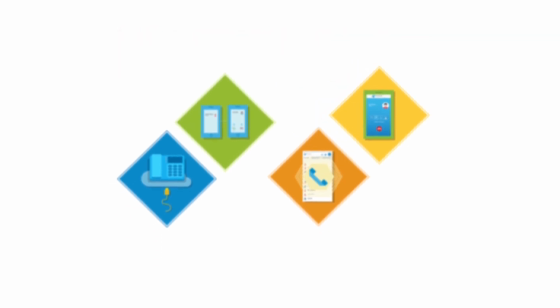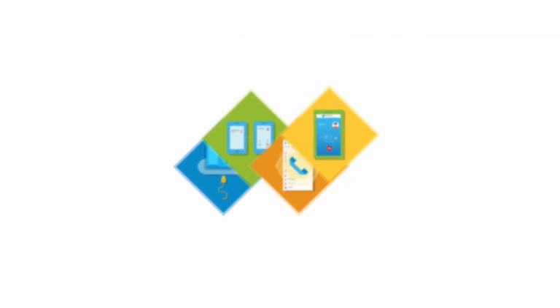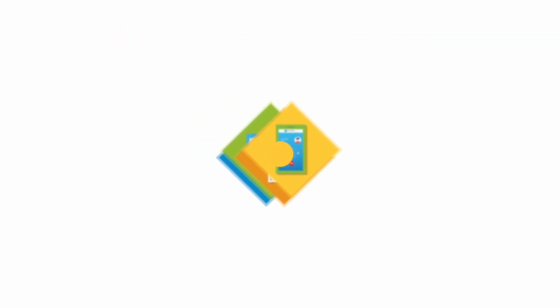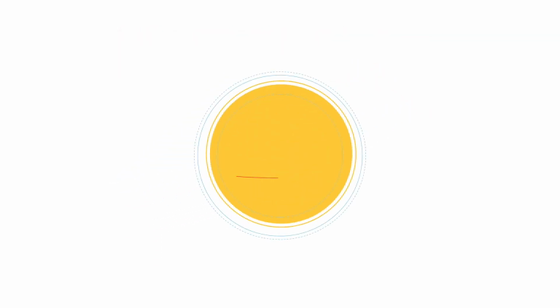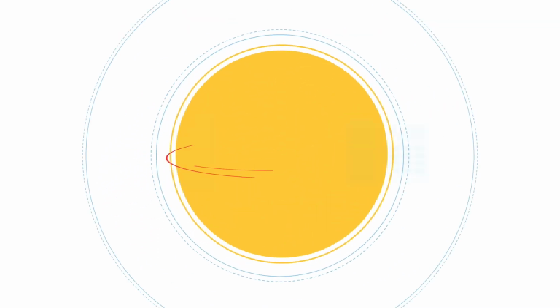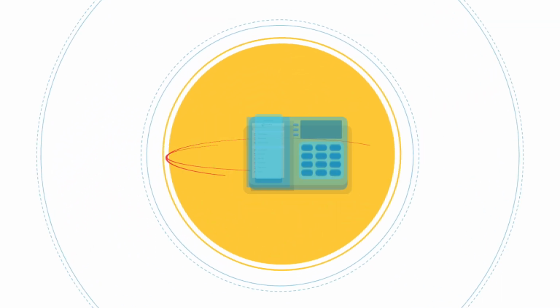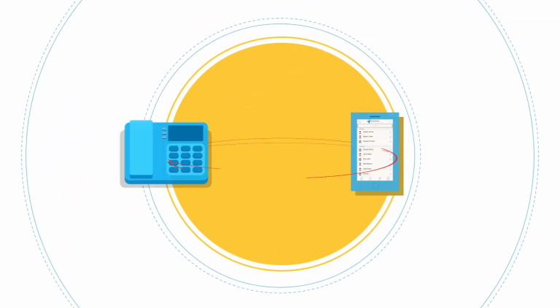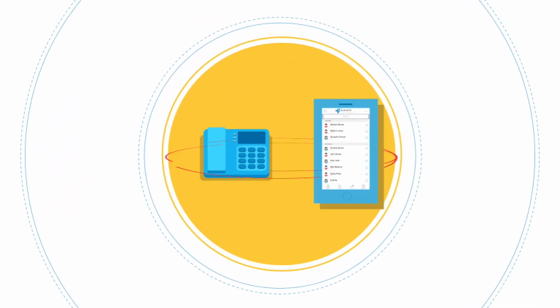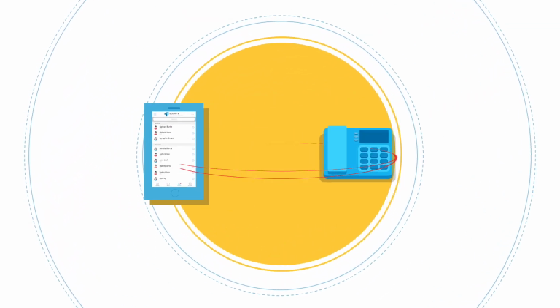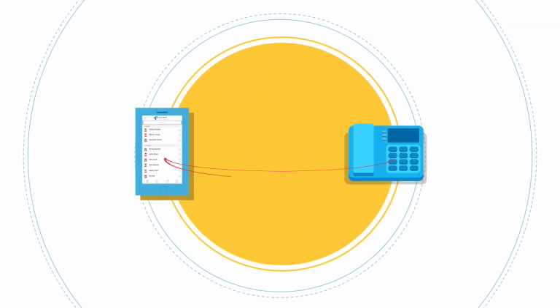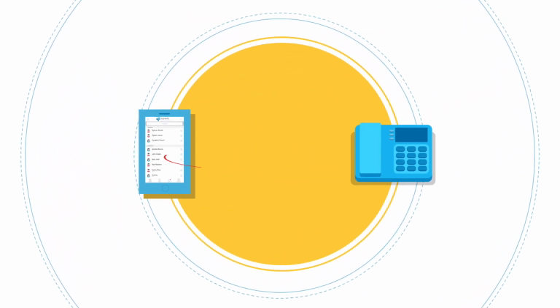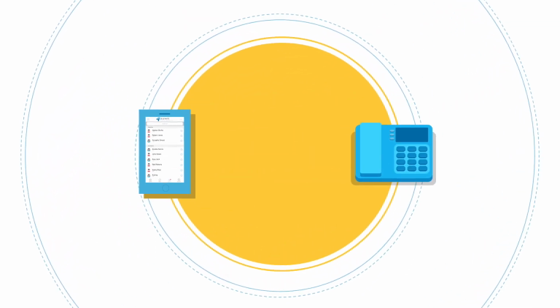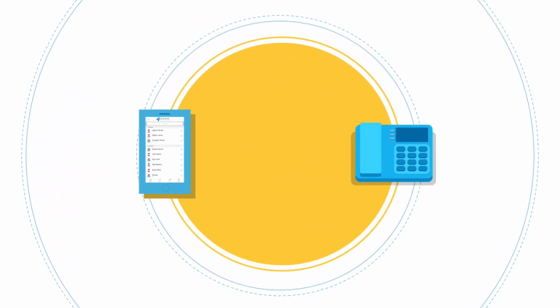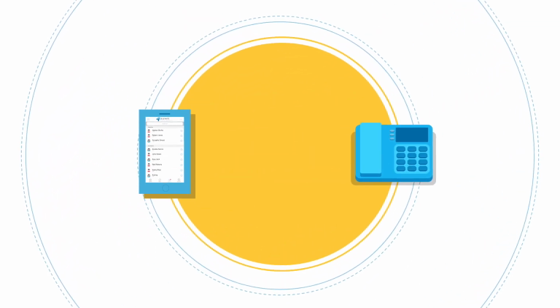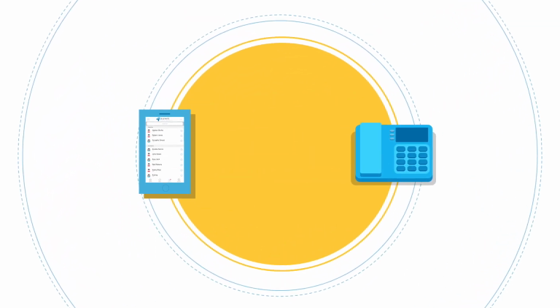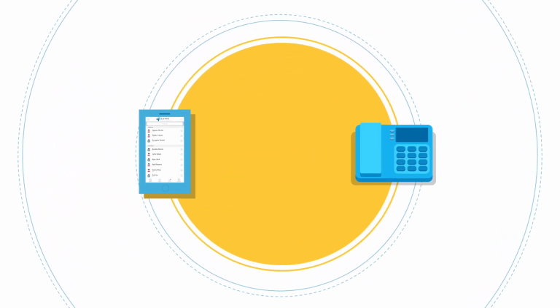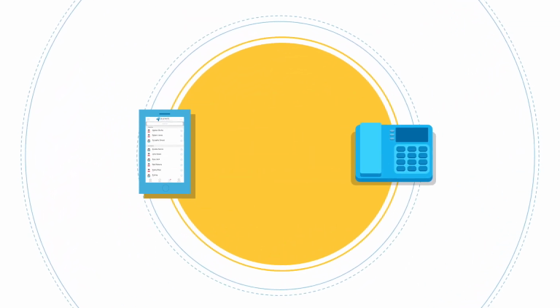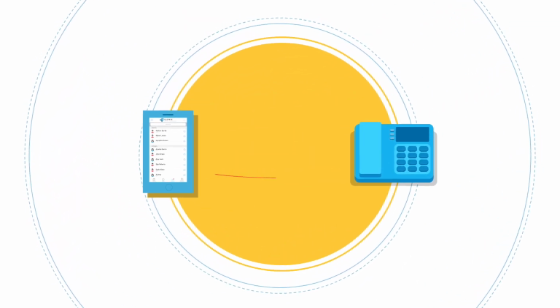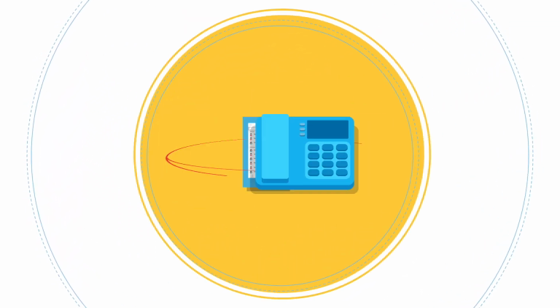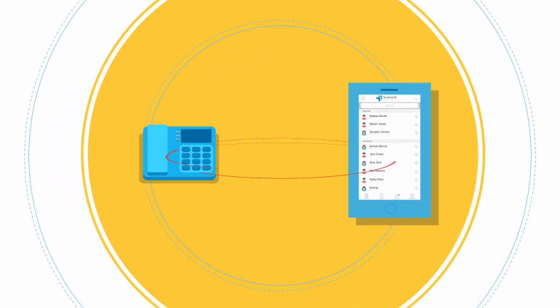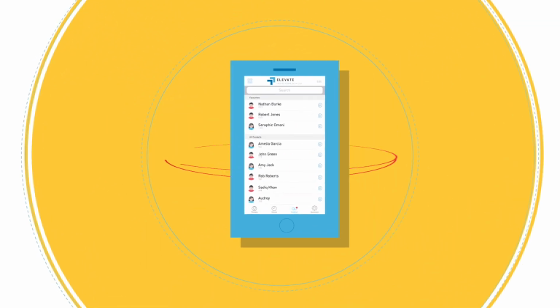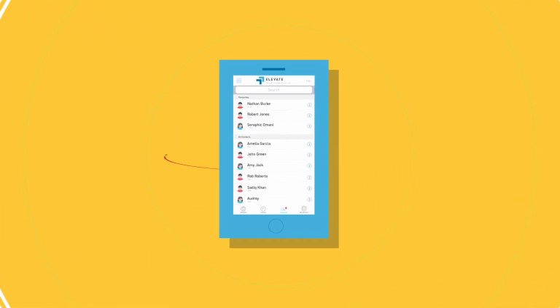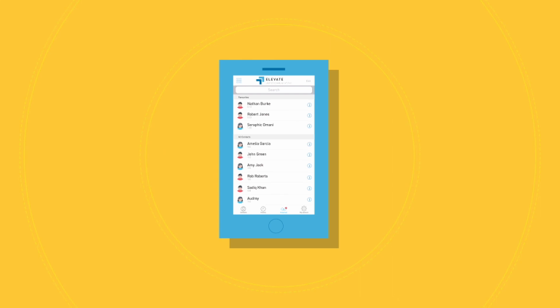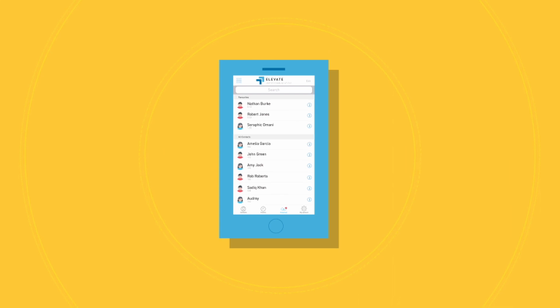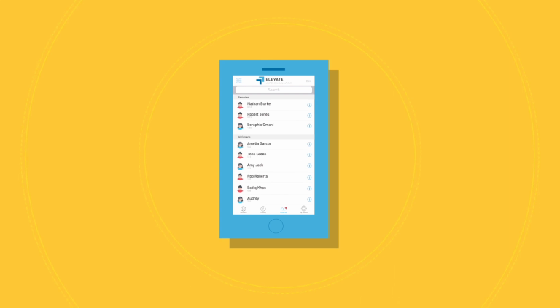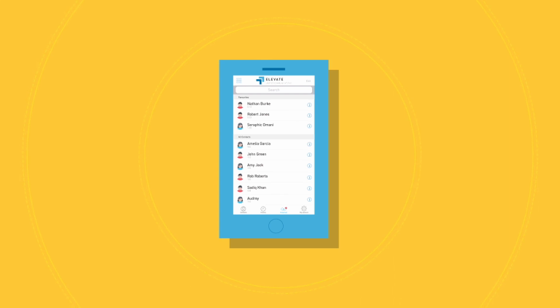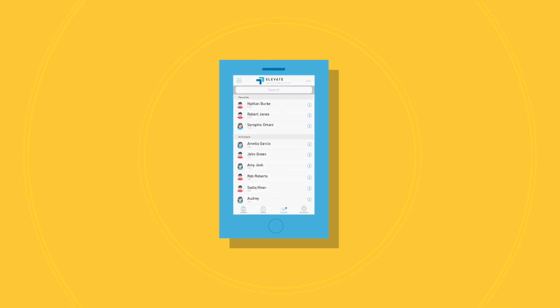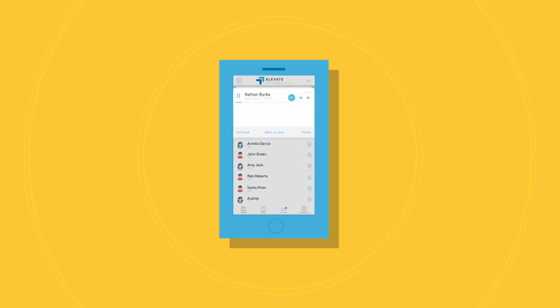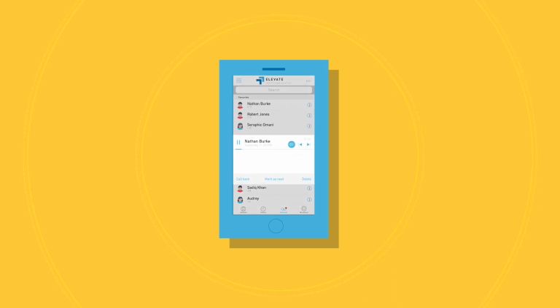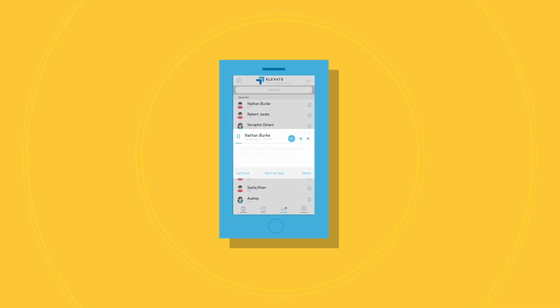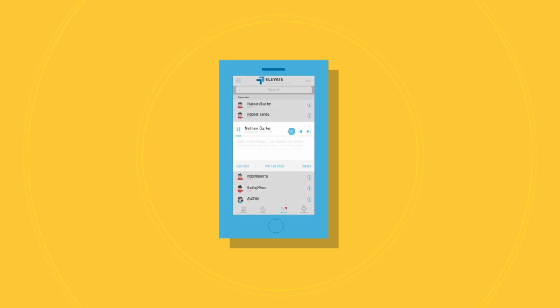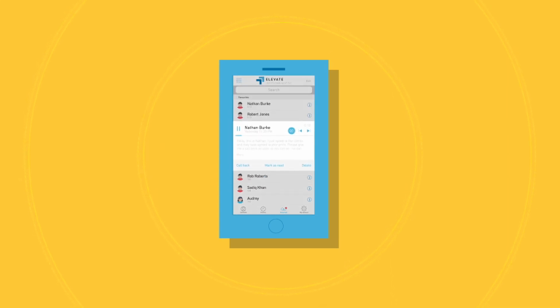The Elevate mobile app enables mobile devices to work like desk phones, with time-saving features like voicemail transcription.